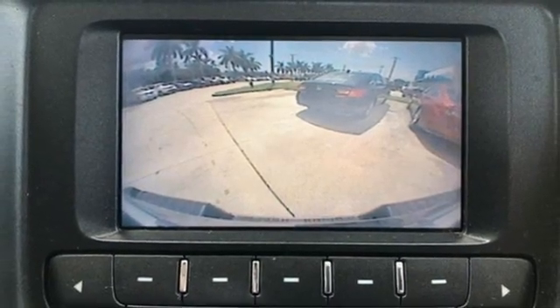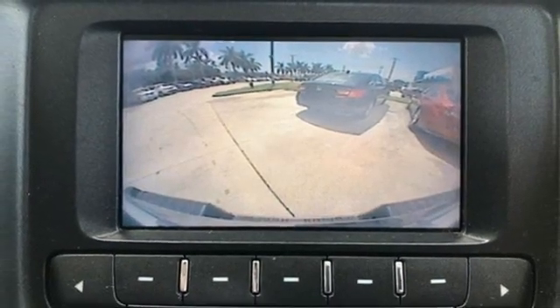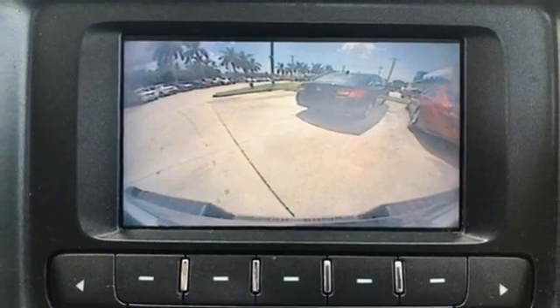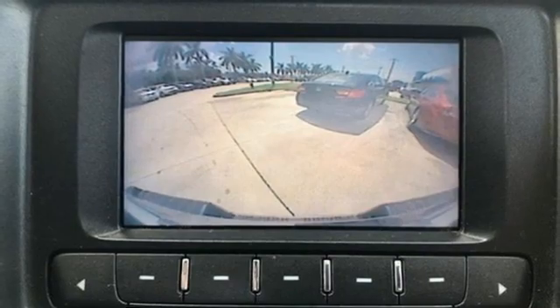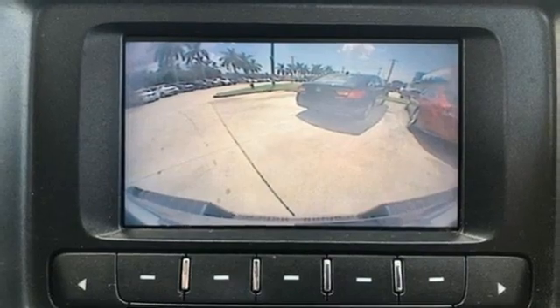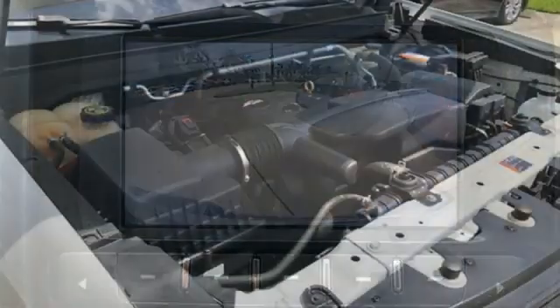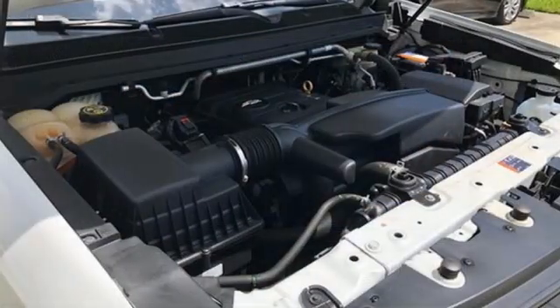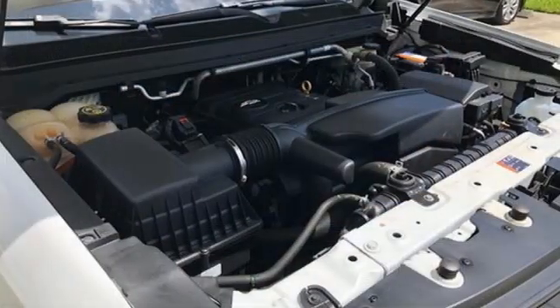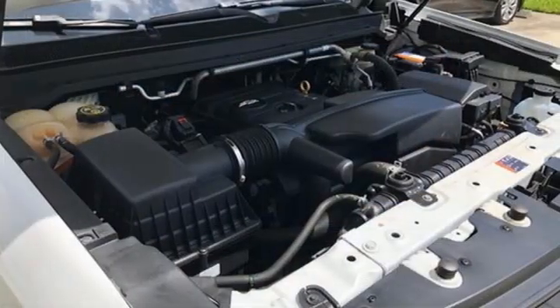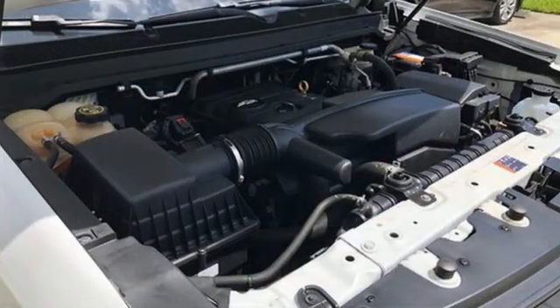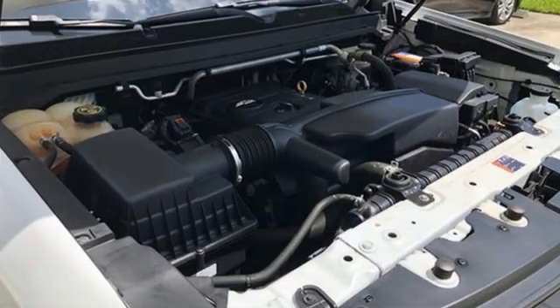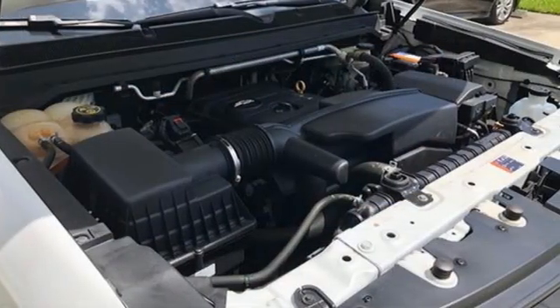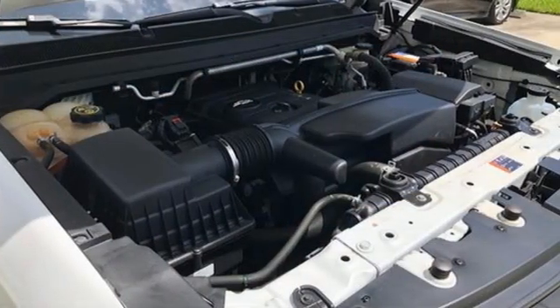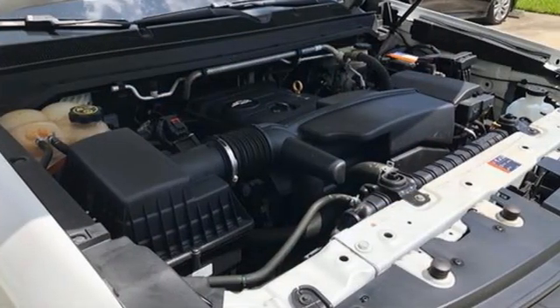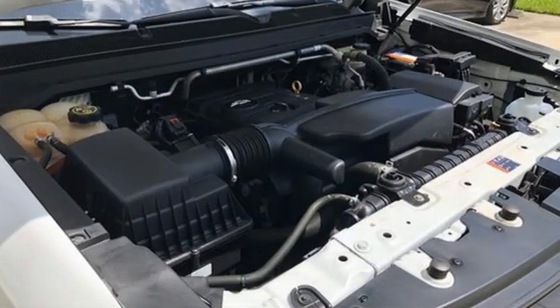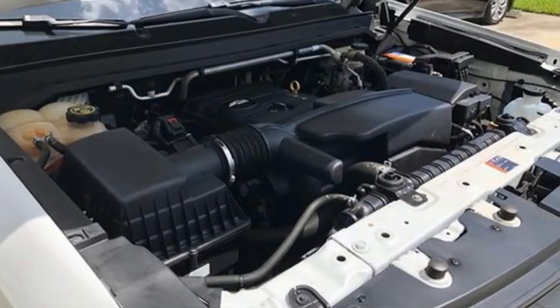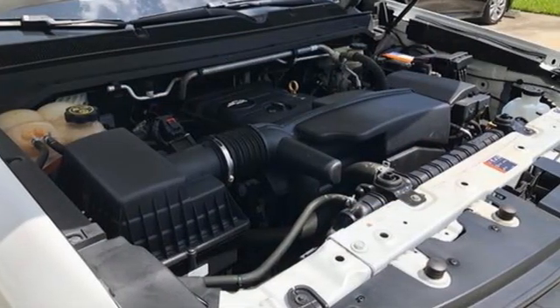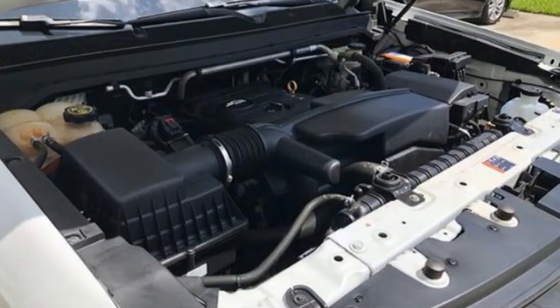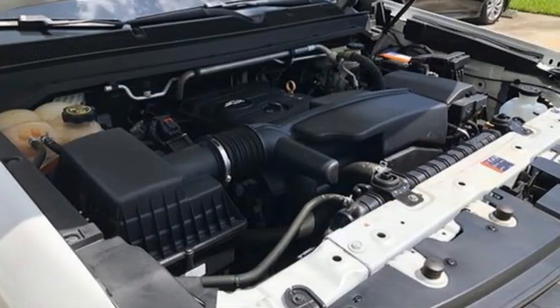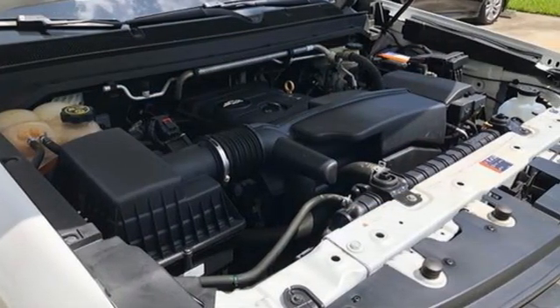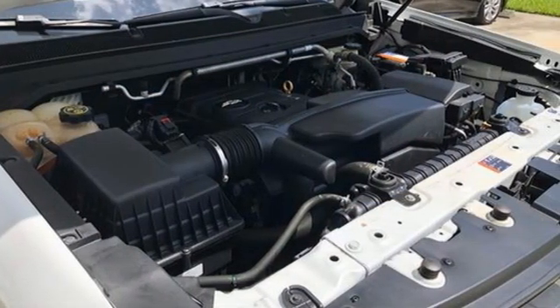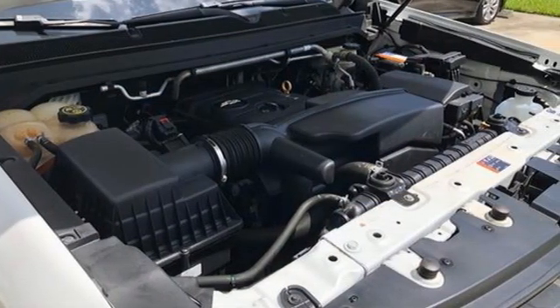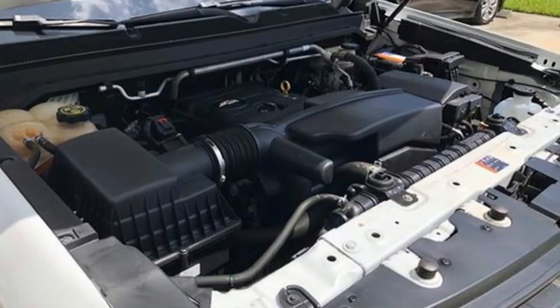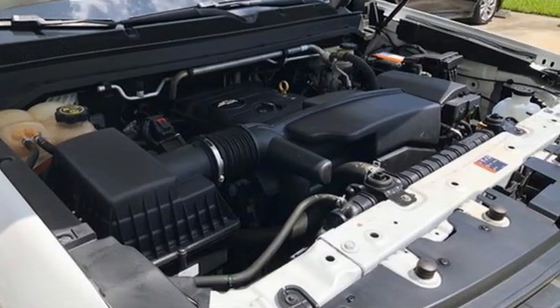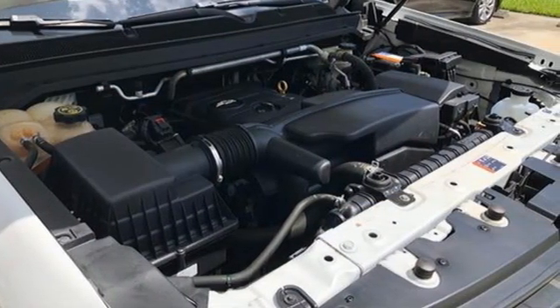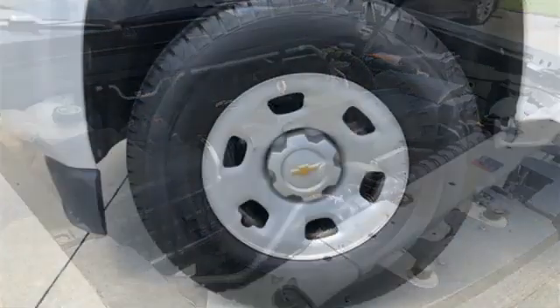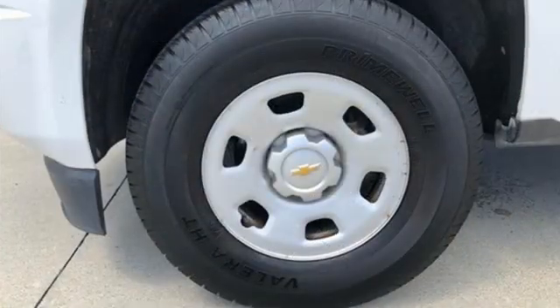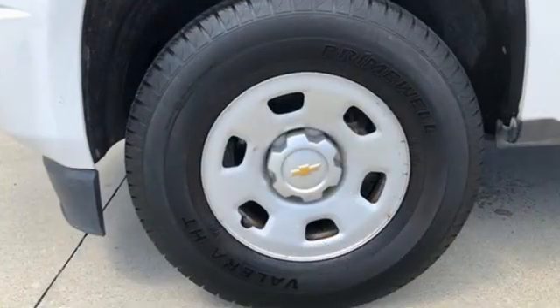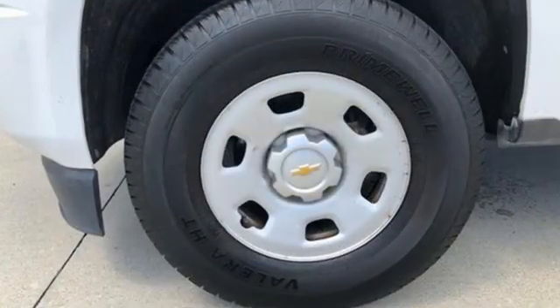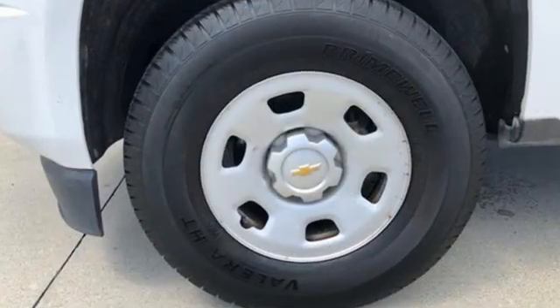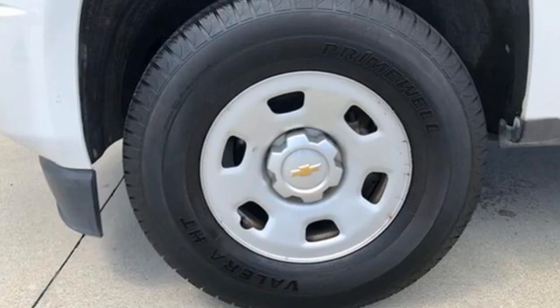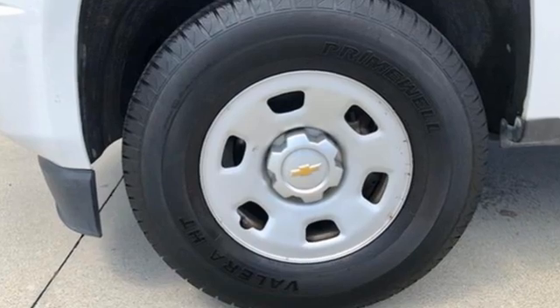Edmunds.com reports it has the size, the features, and the looks necessary to become the dominant truck in the compact class. Just don't mistake it for a midsize.